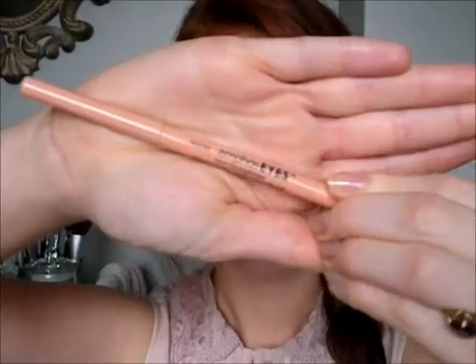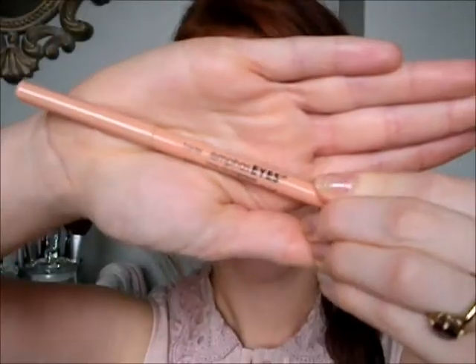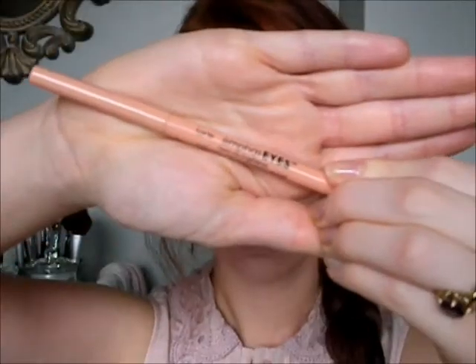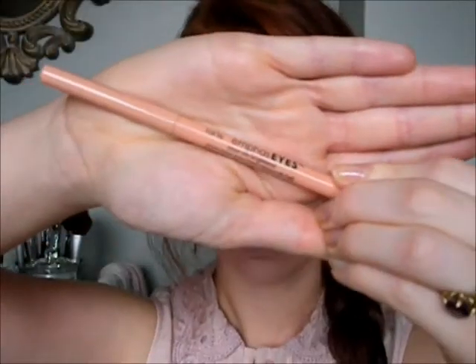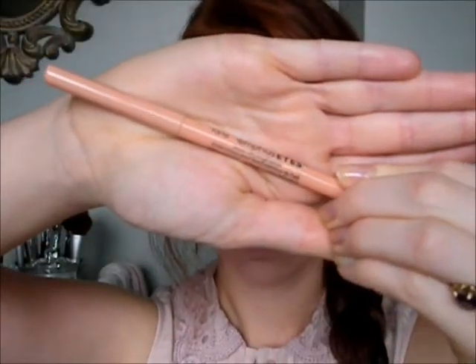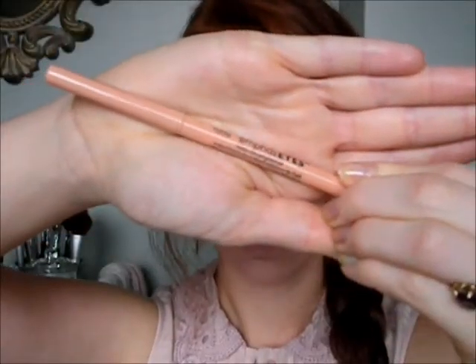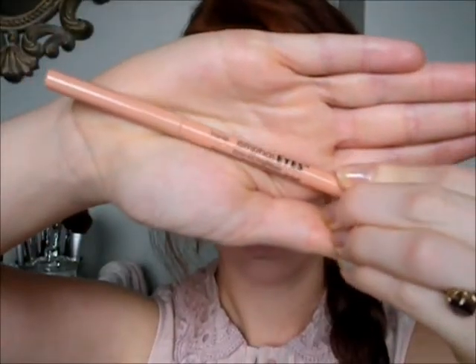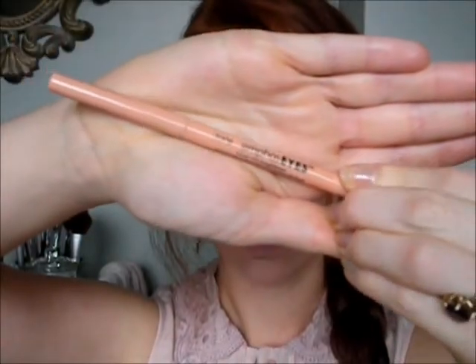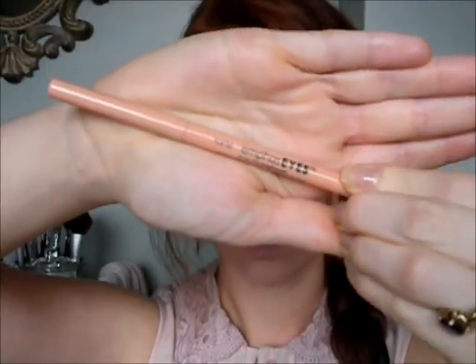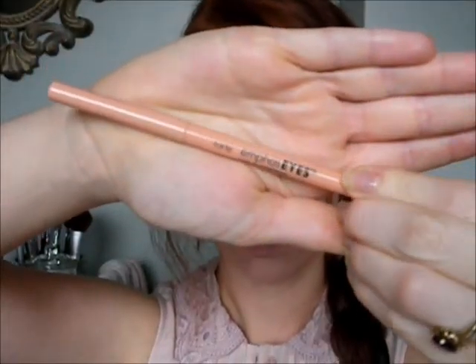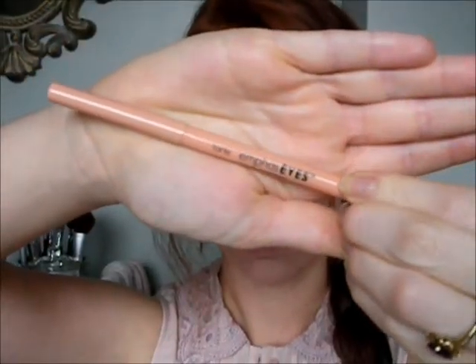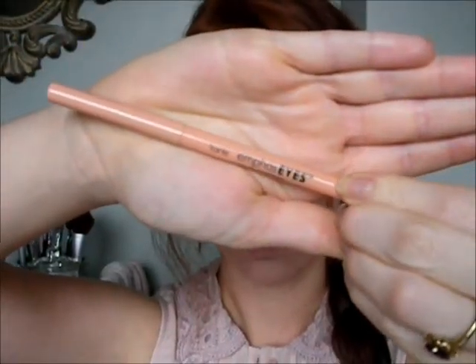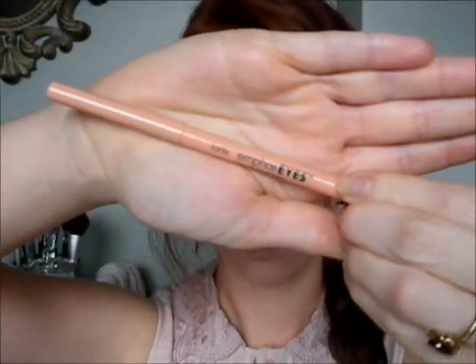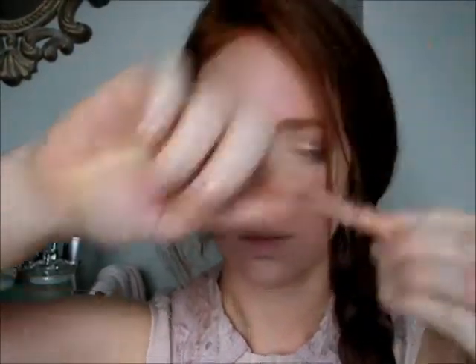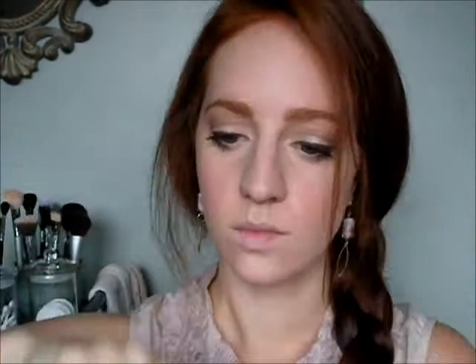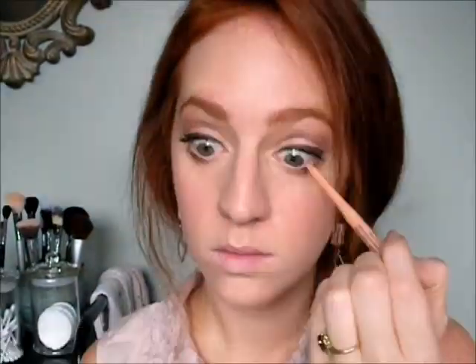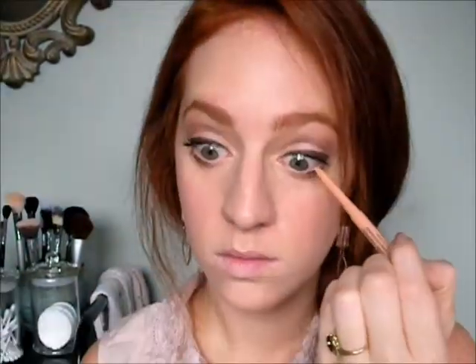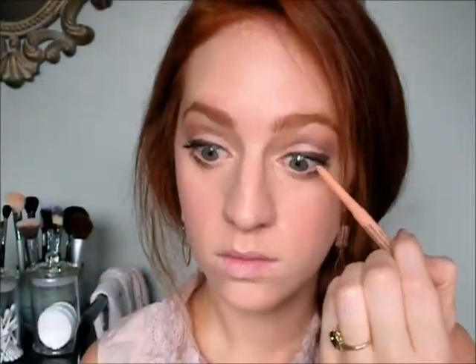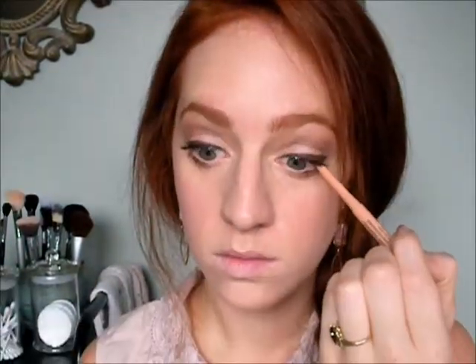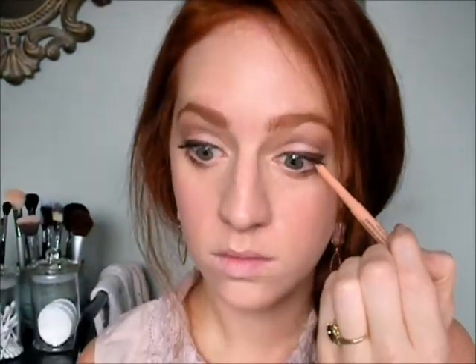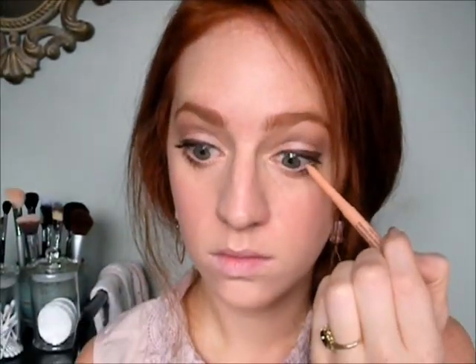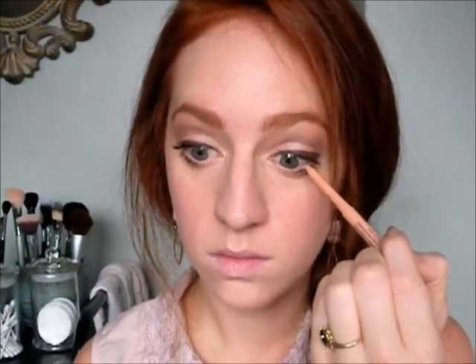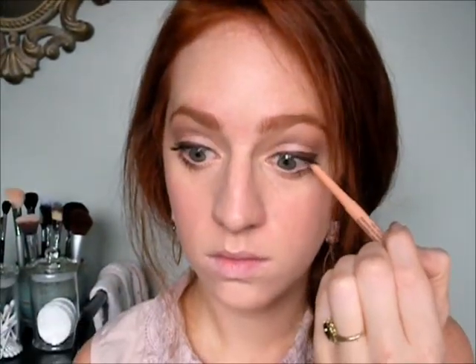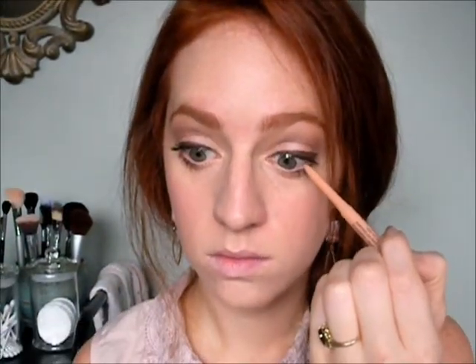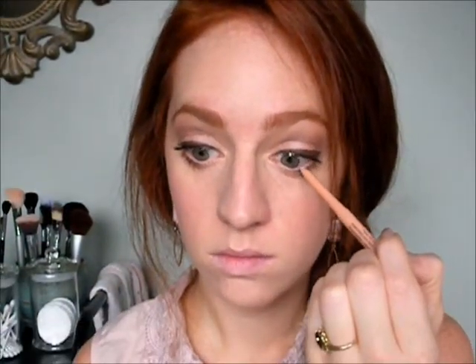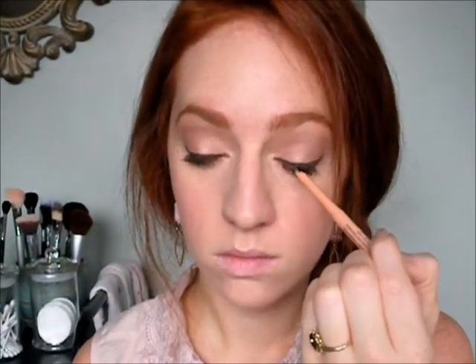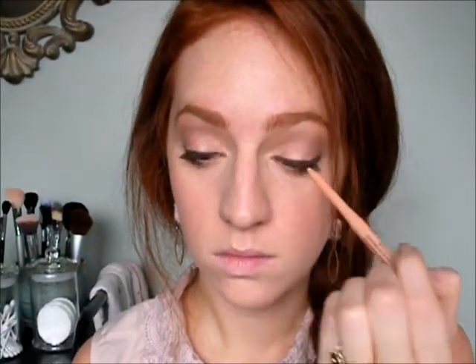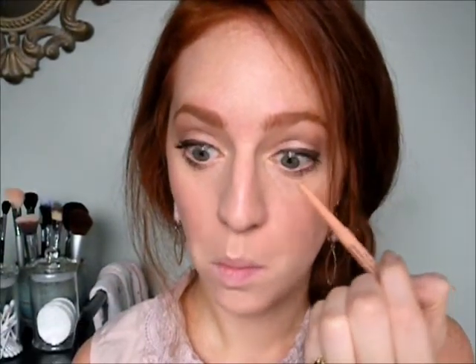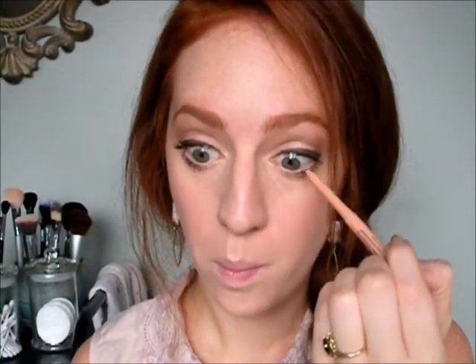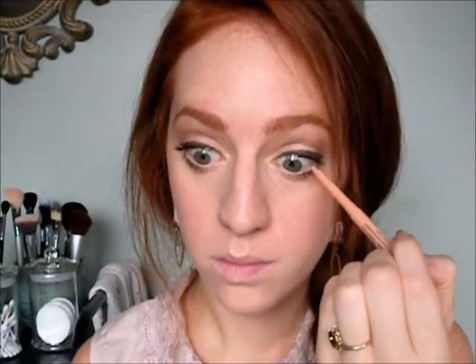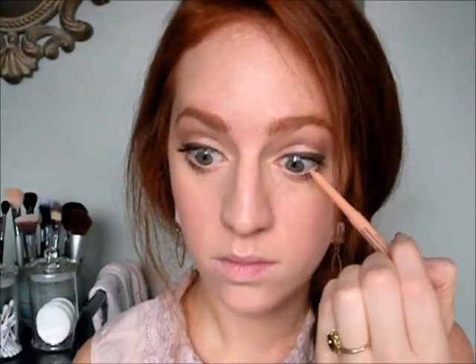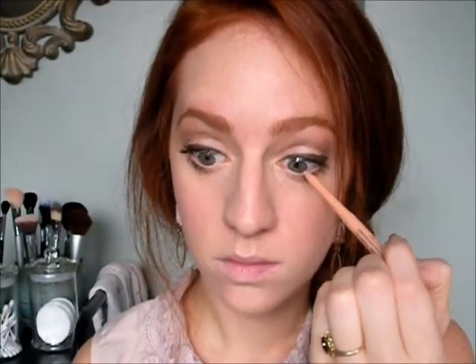To brighten up the inner eye, we're going to use our Tarte Emphasize Eye Brightener and just run that along your lower line, or your lower waterline.